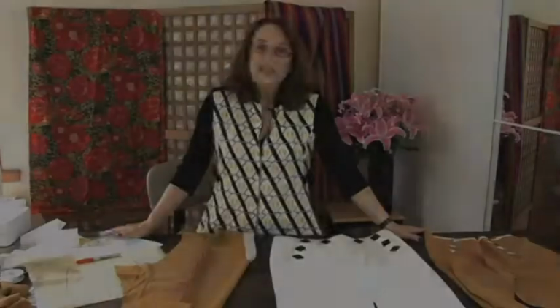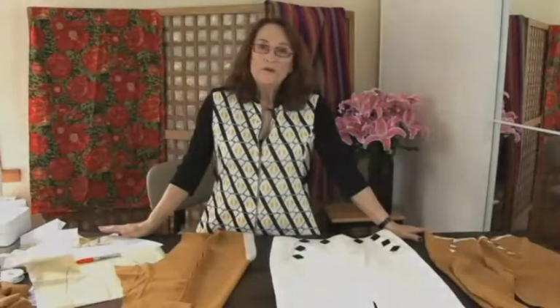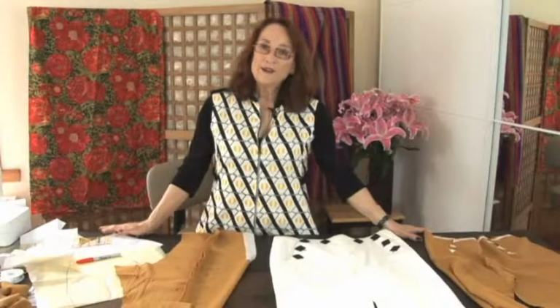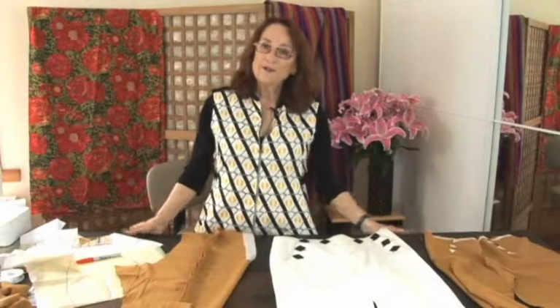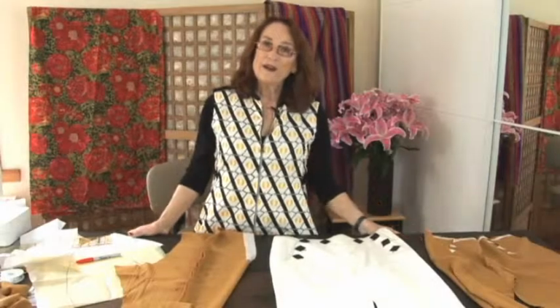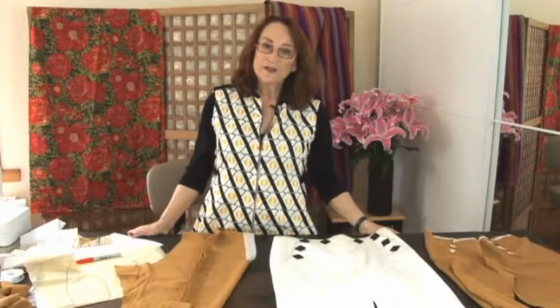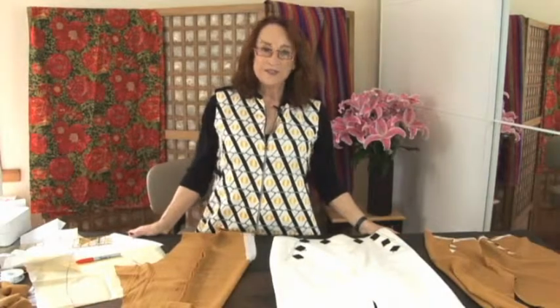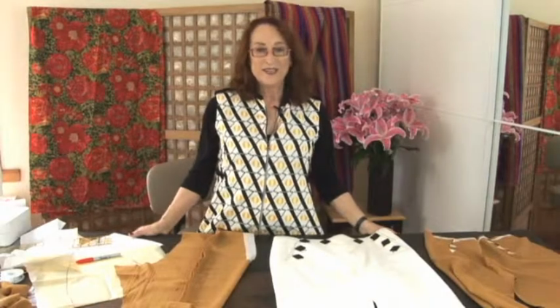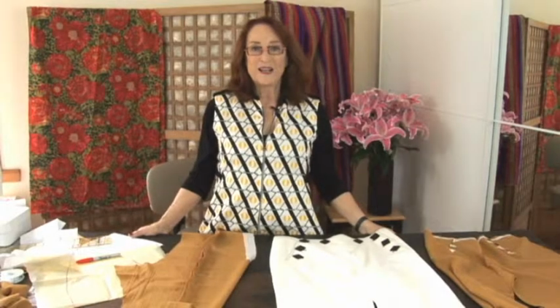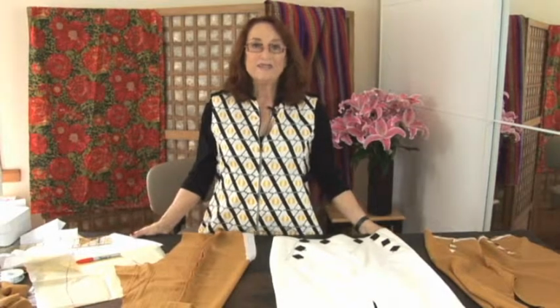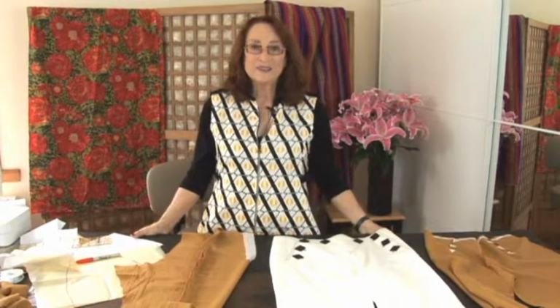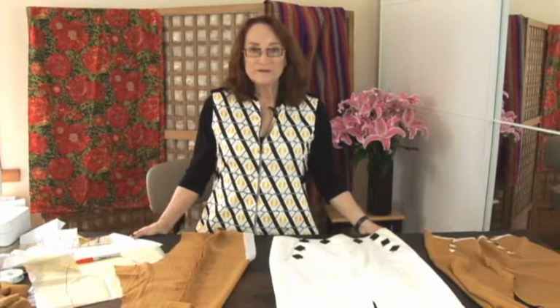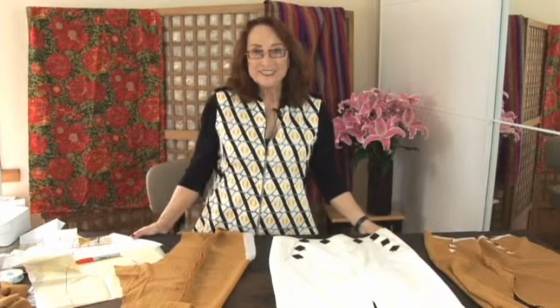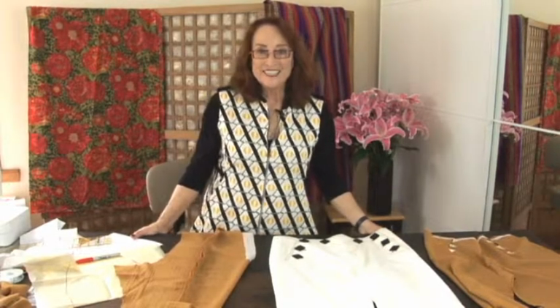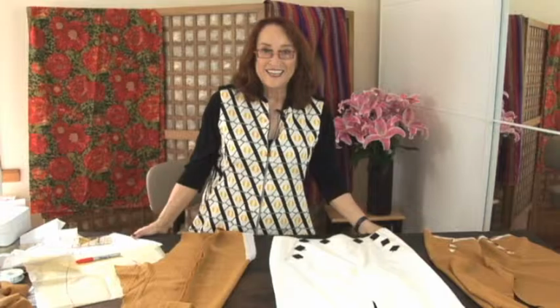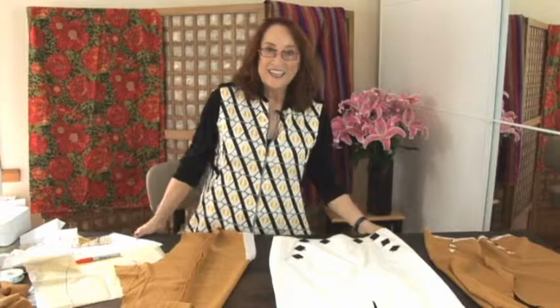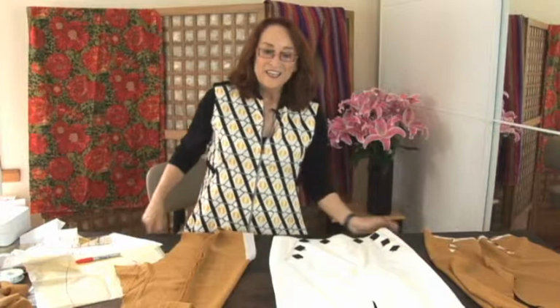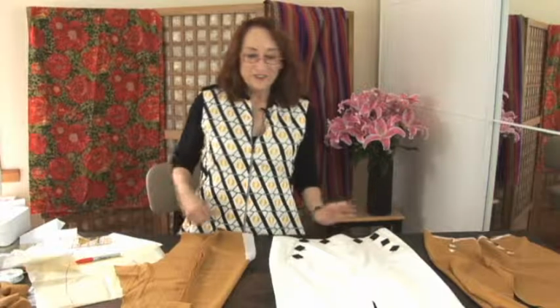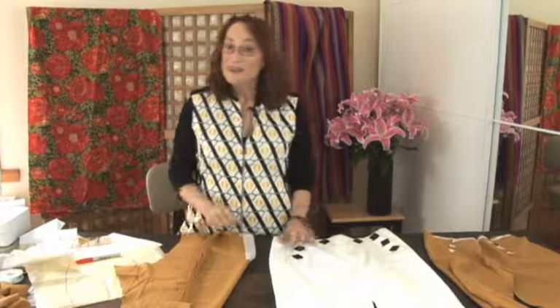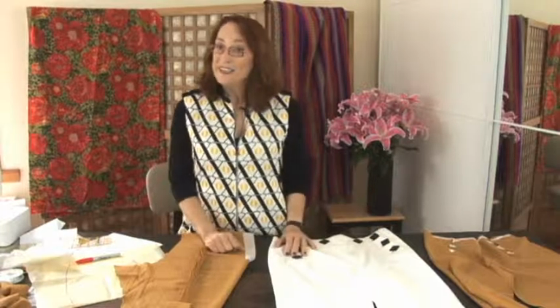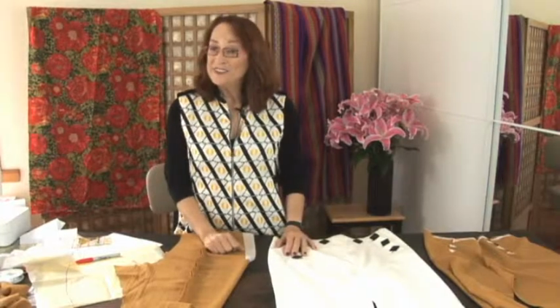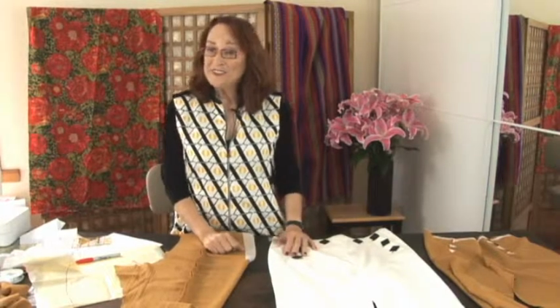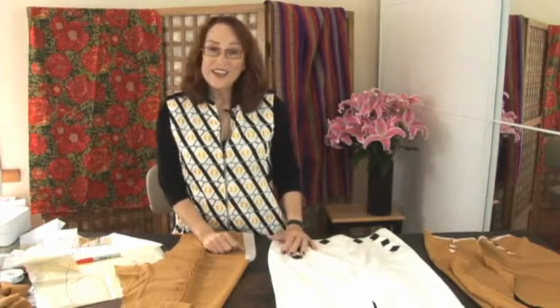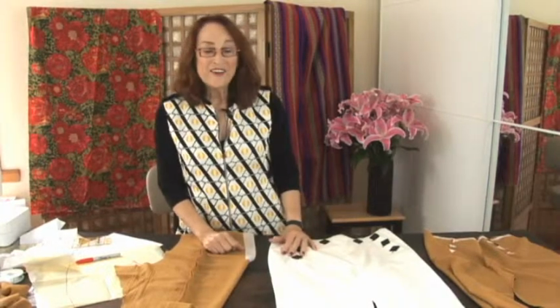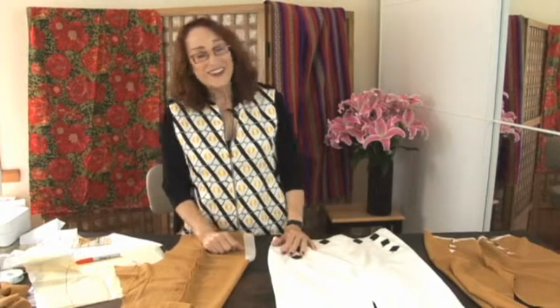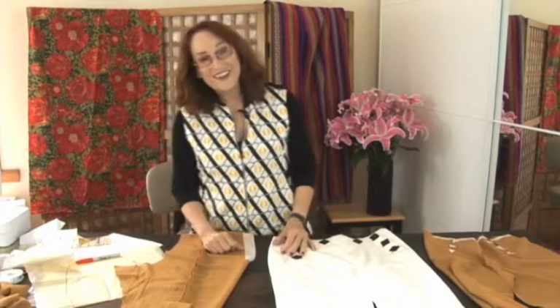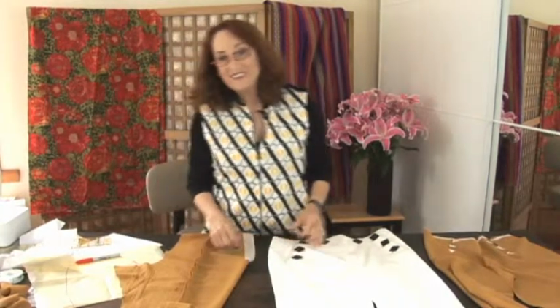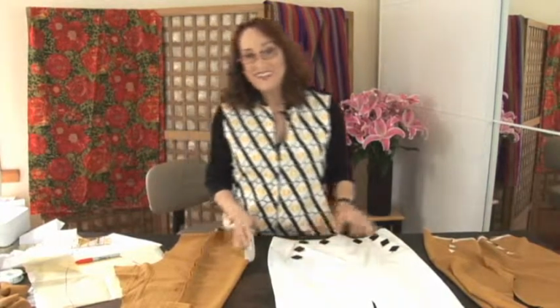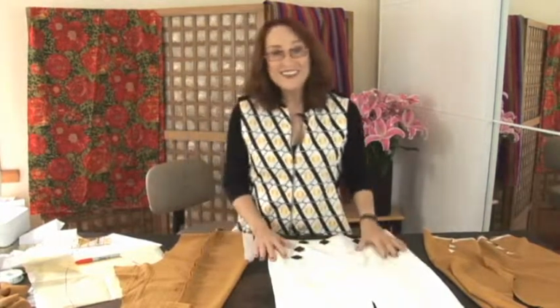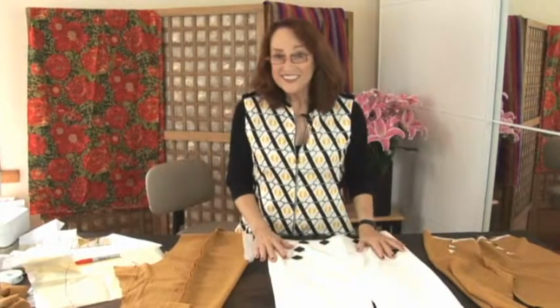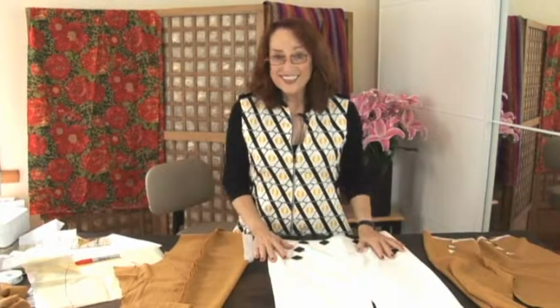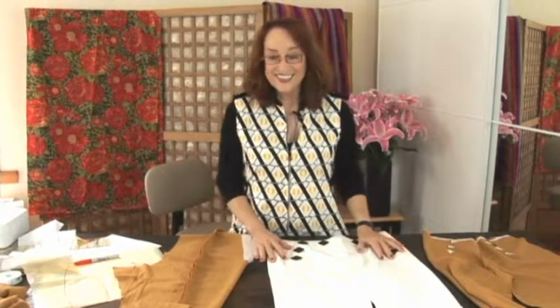Welcome to Power Sewing. I'm Sandra Batsina. You're in my new studio and I'm loving it here.